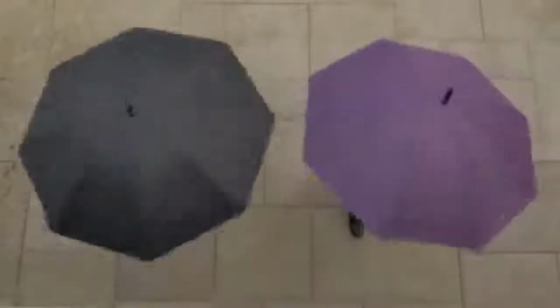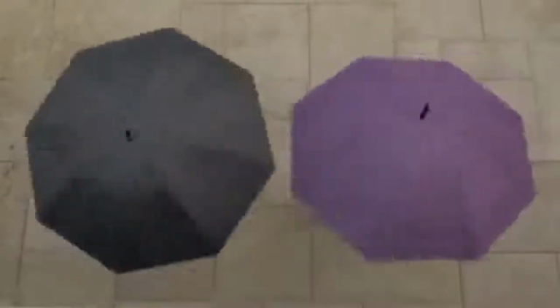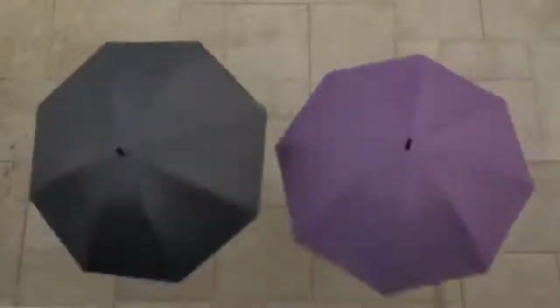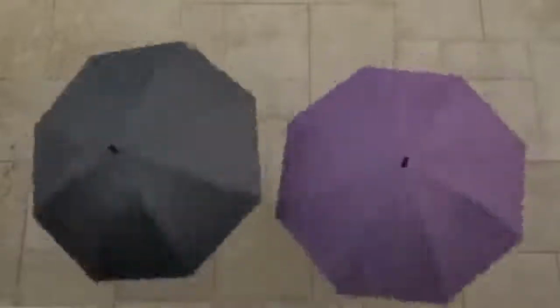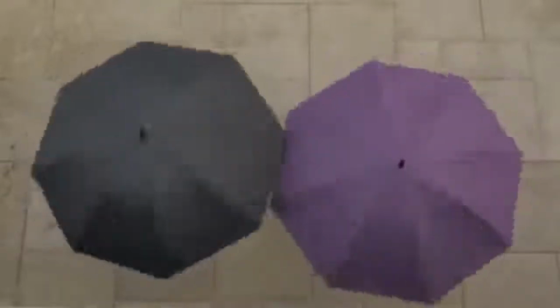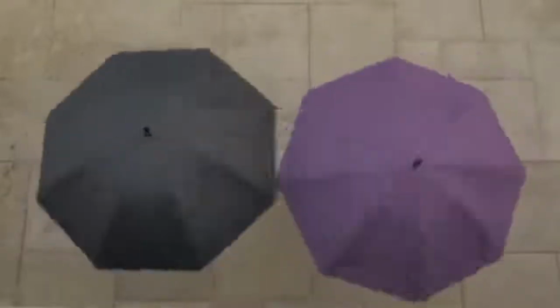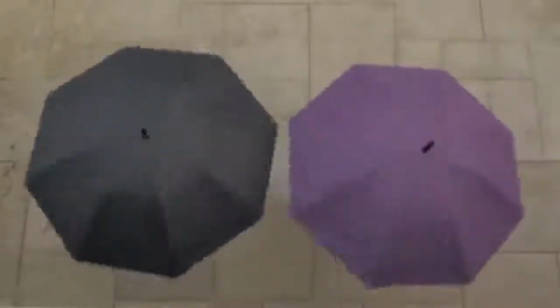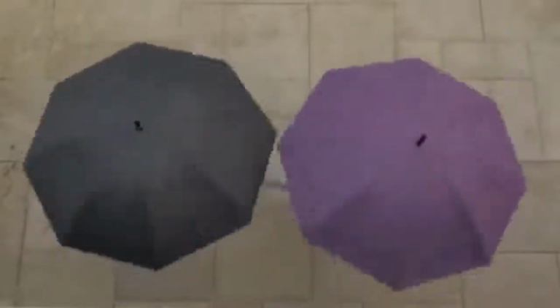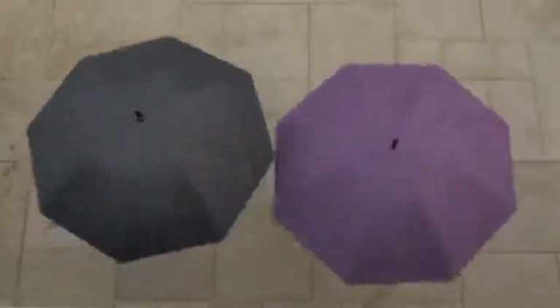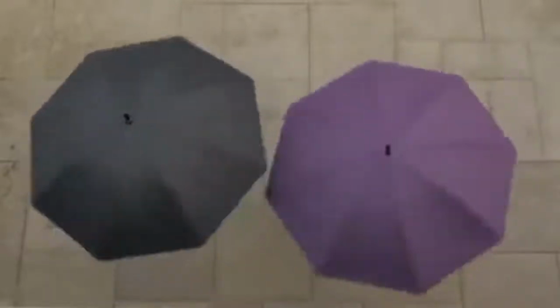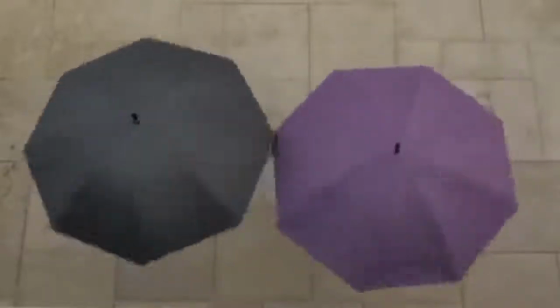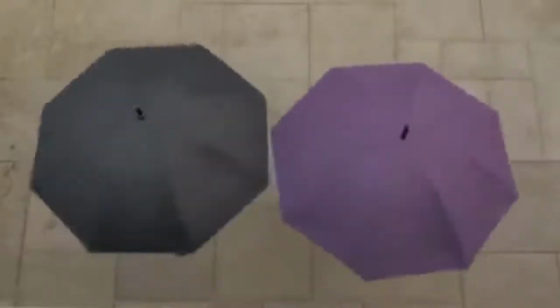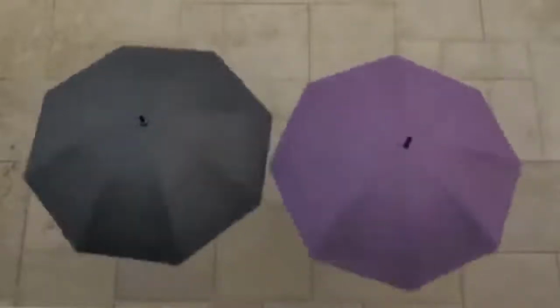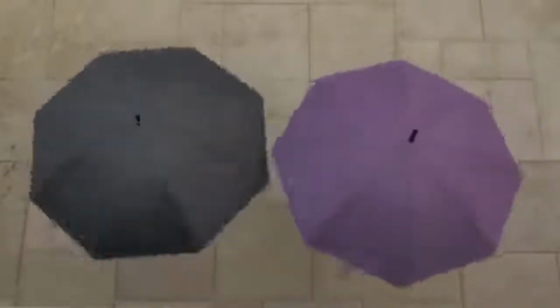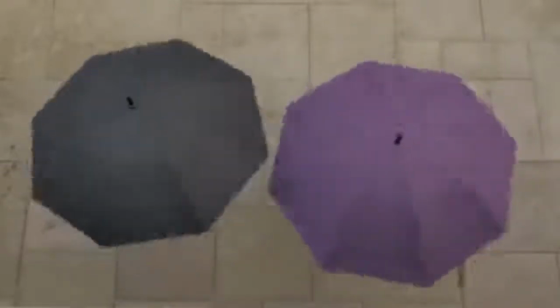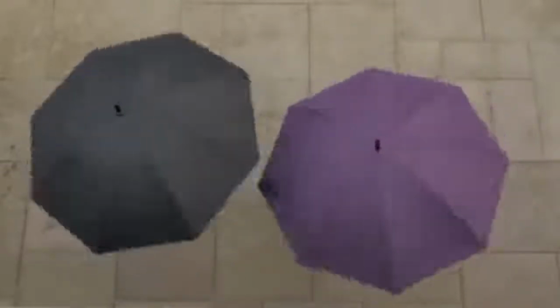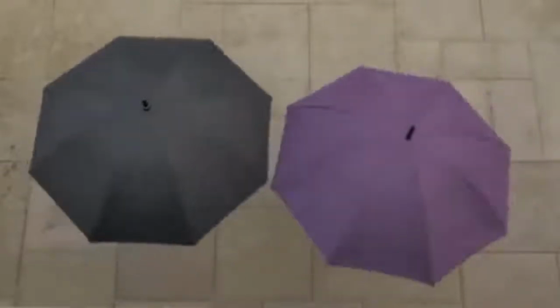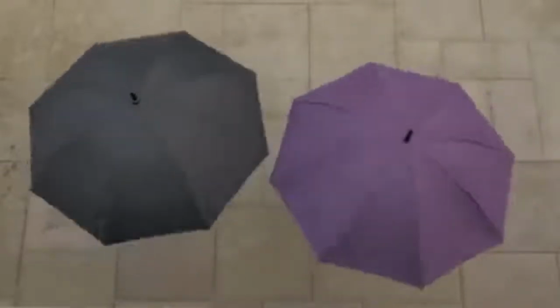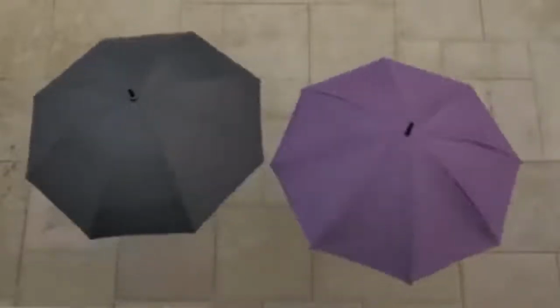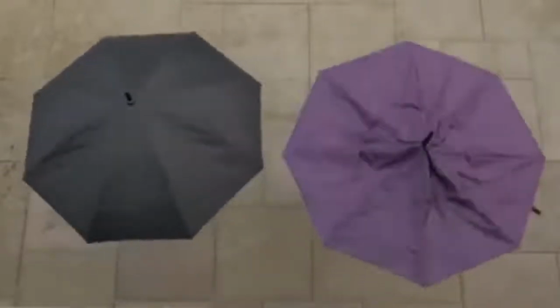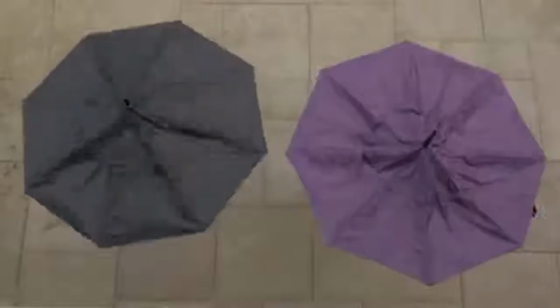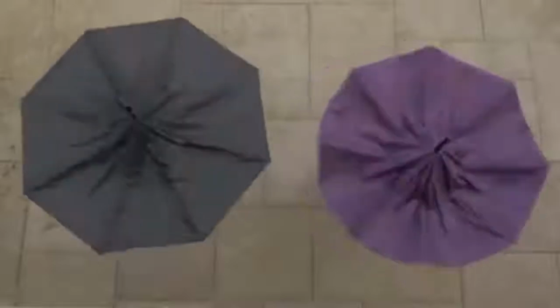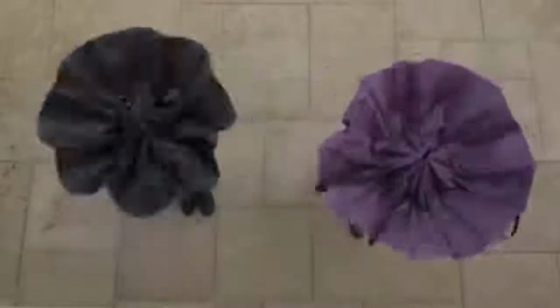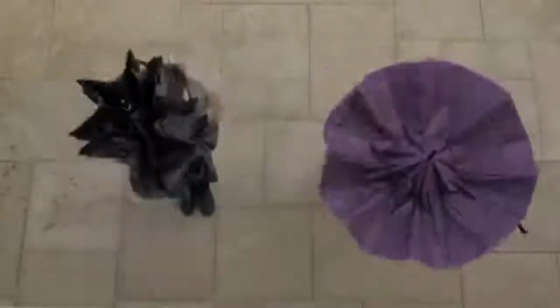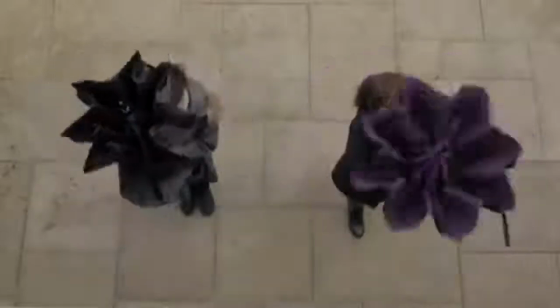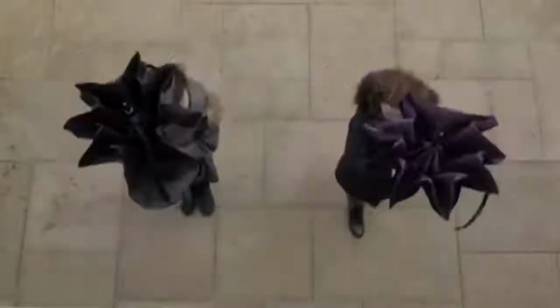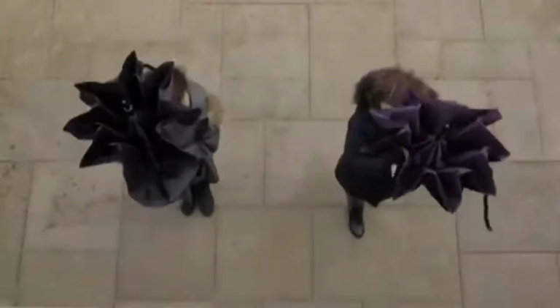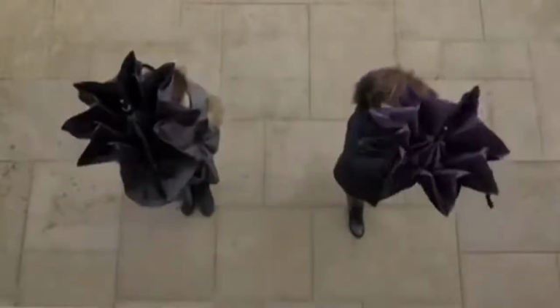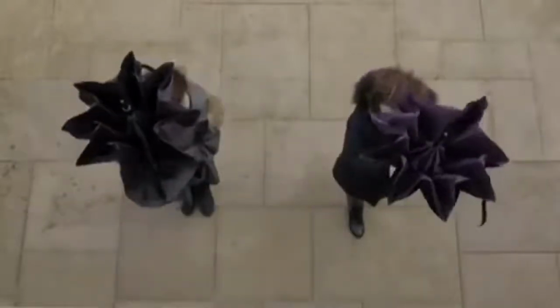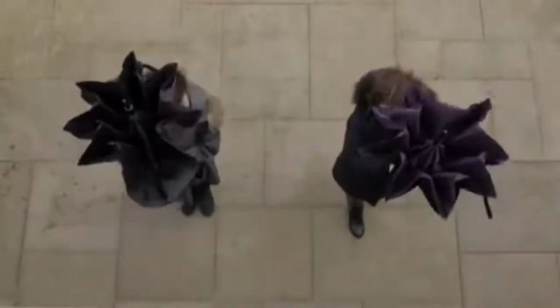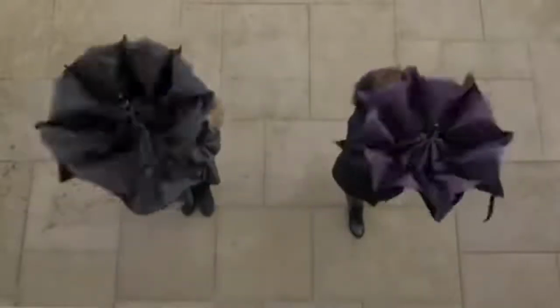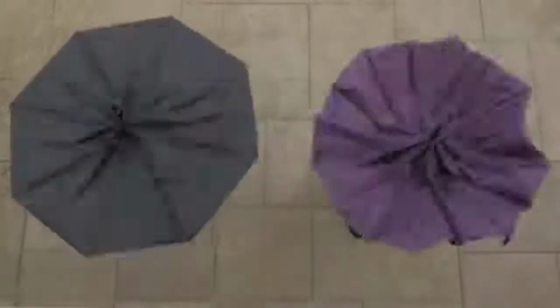Casbrella — how the umbrella should have been.